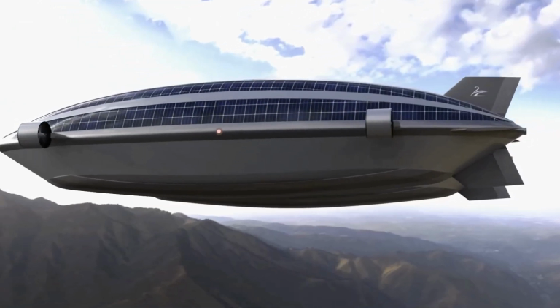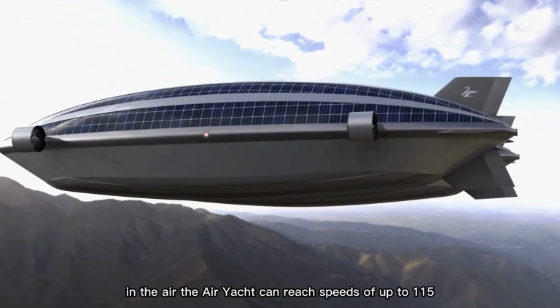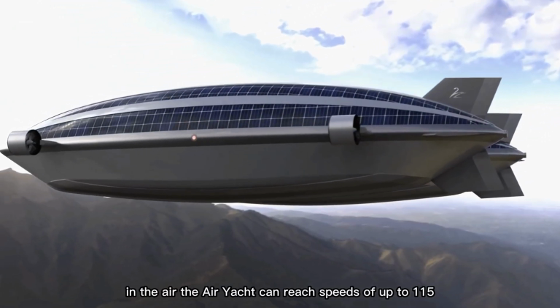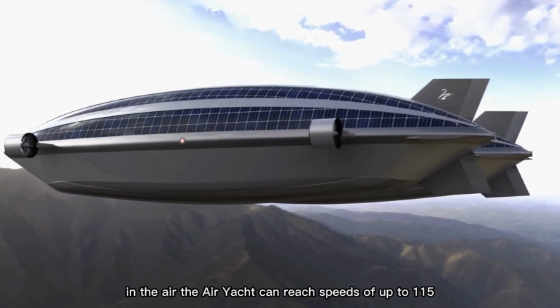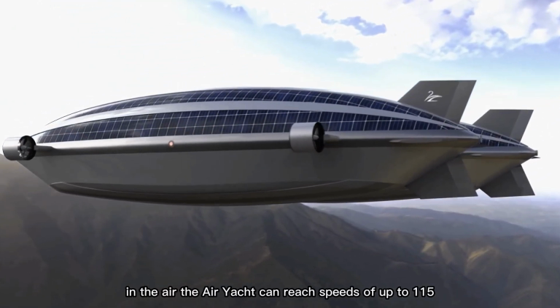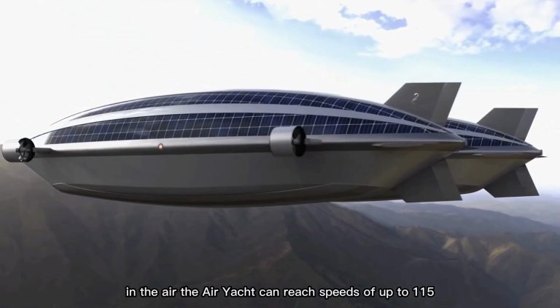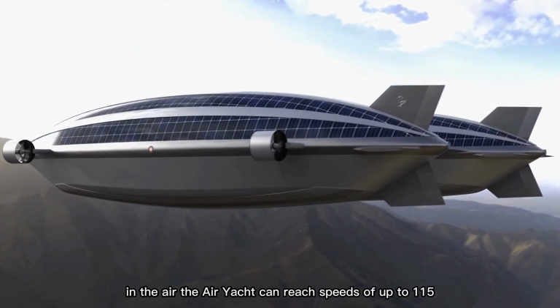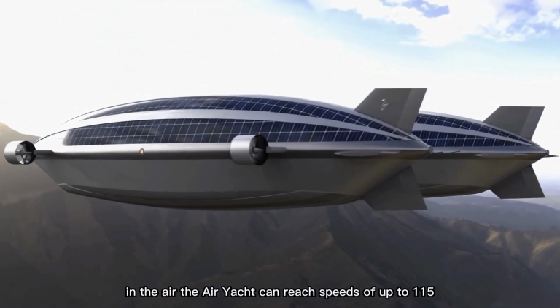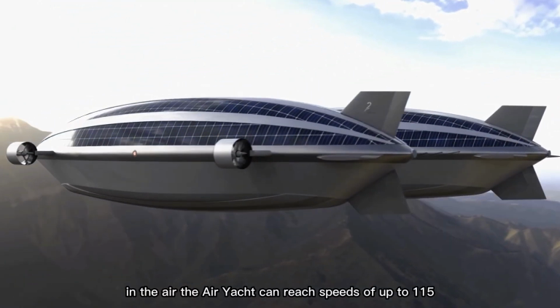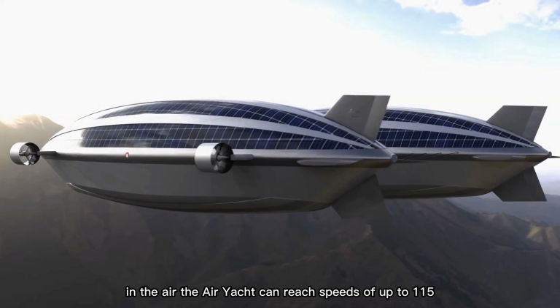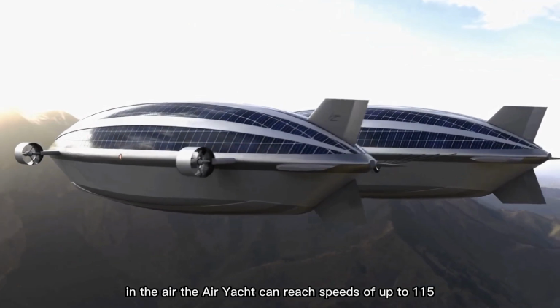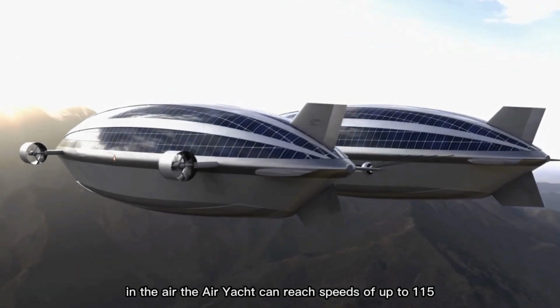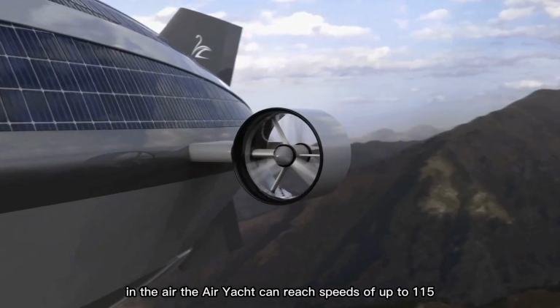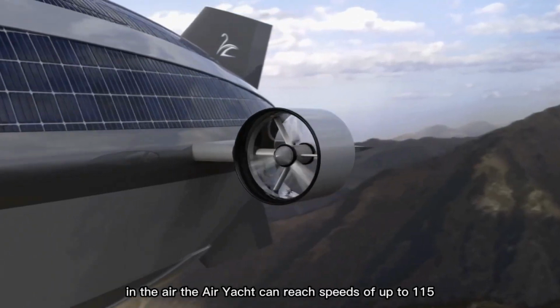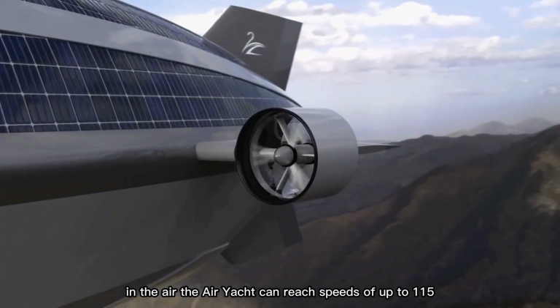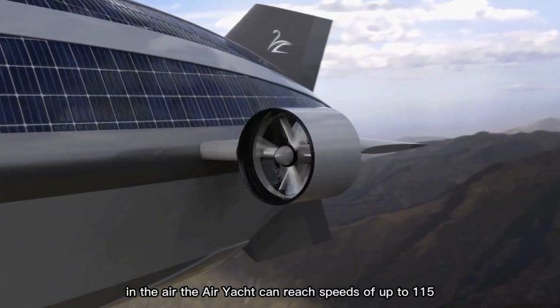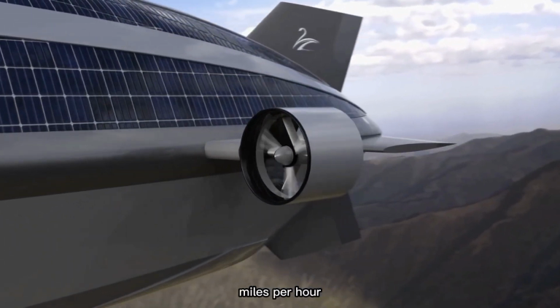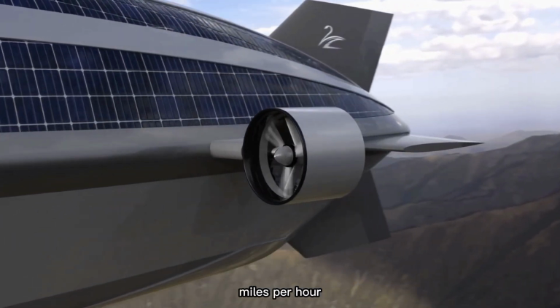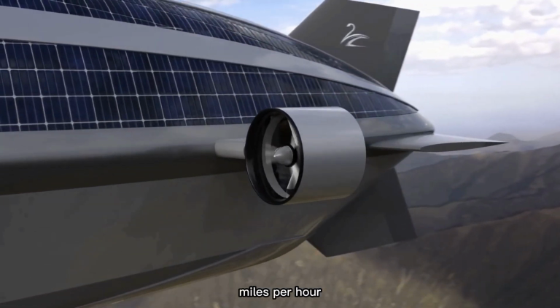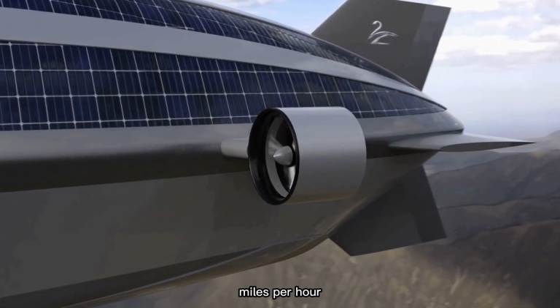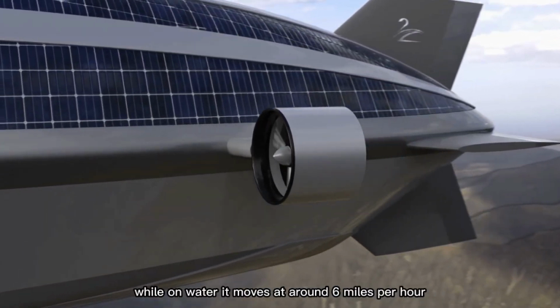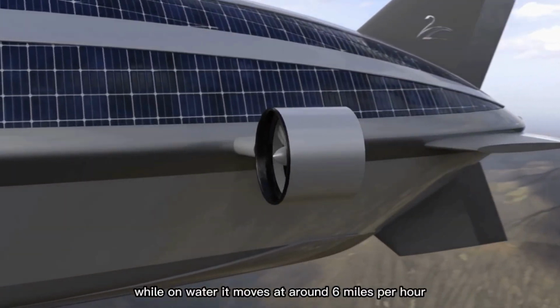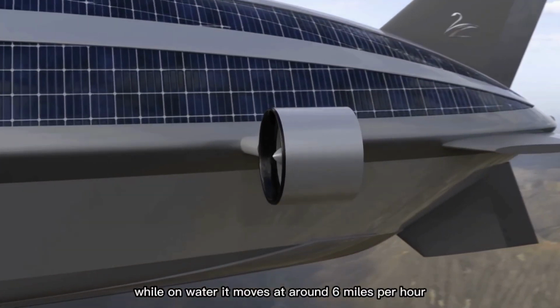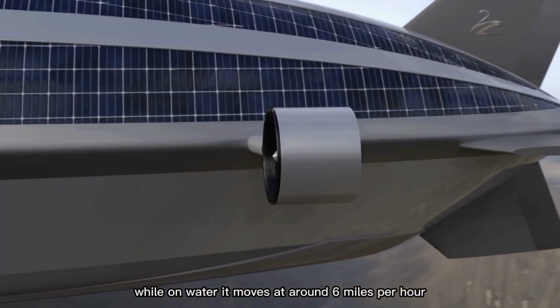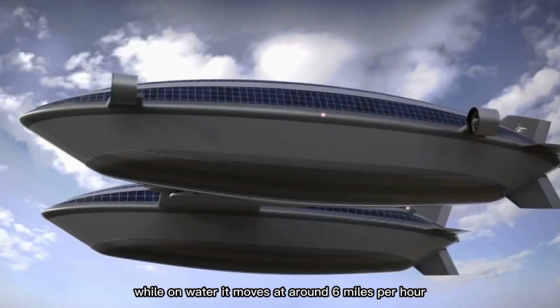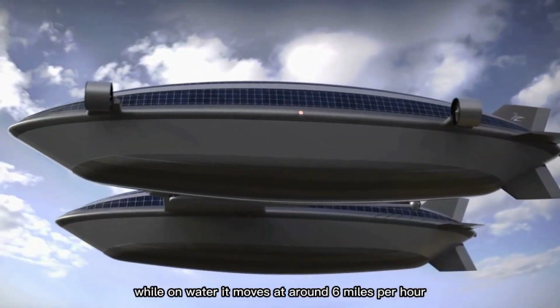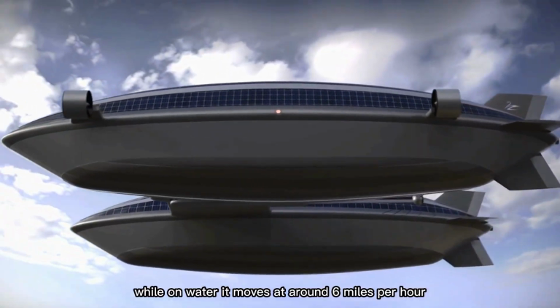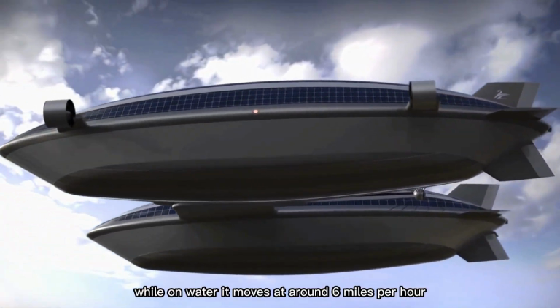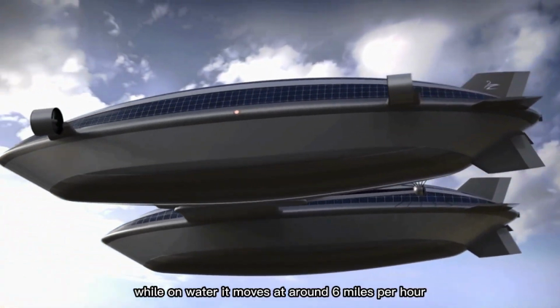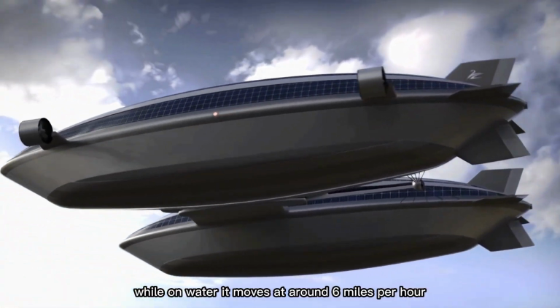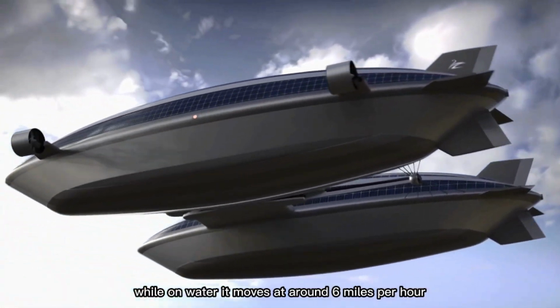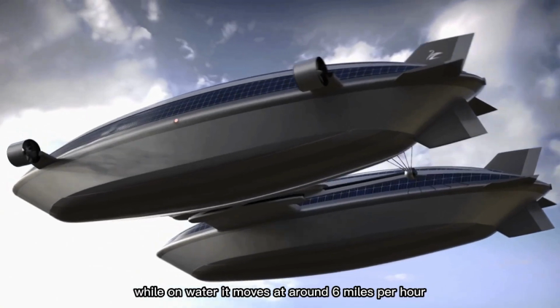In the air, the air yacht can reach speeds of up to 115 miles per hour, while on water it moves at around 6 miles per hour.